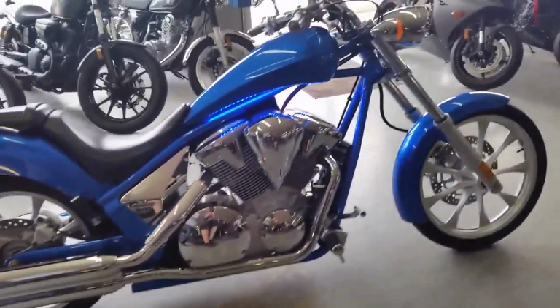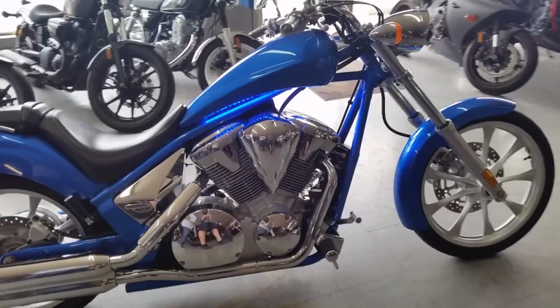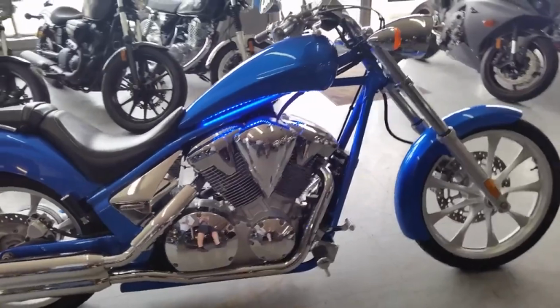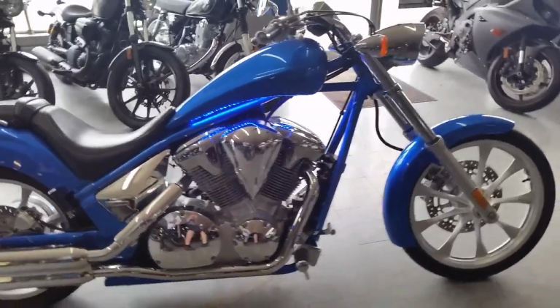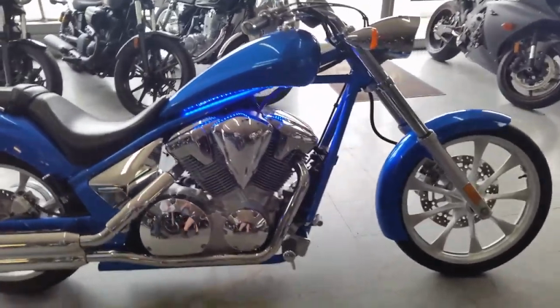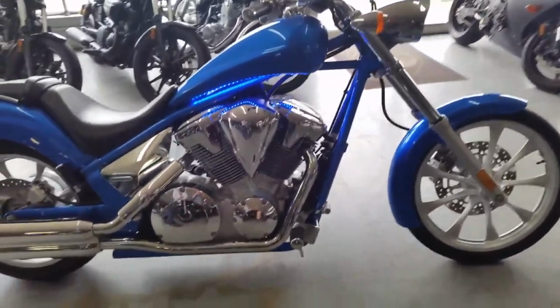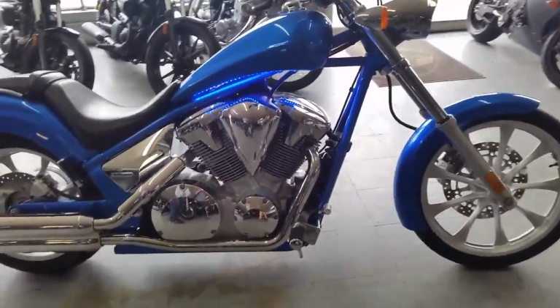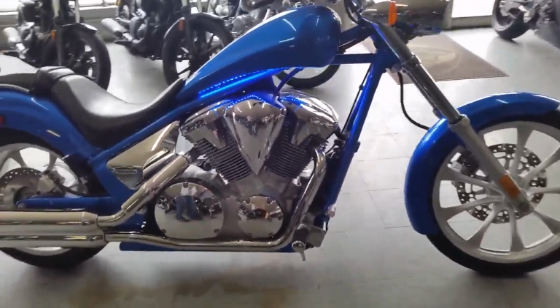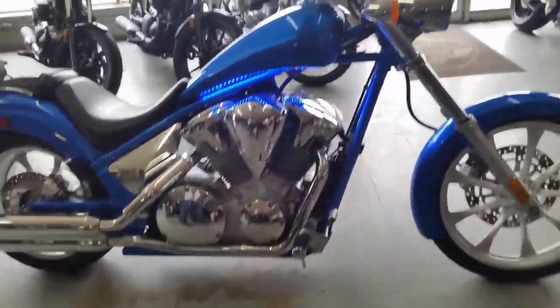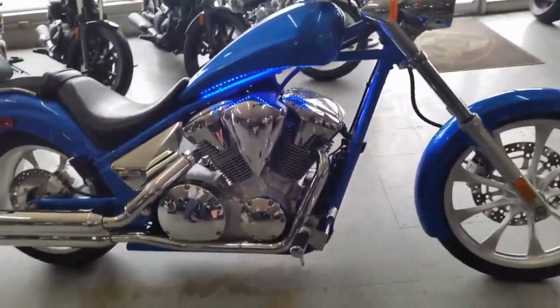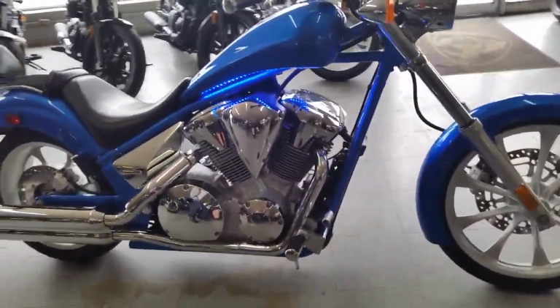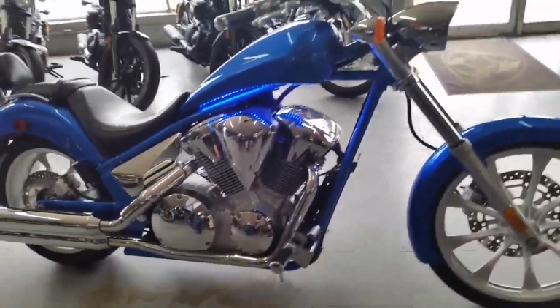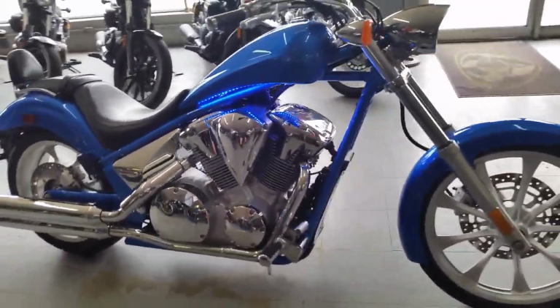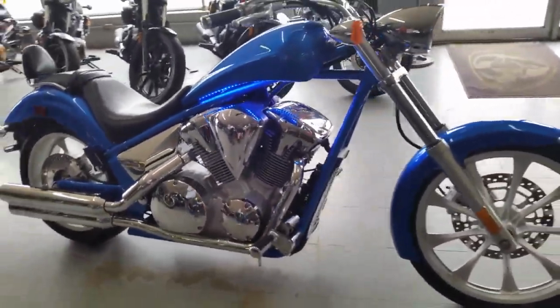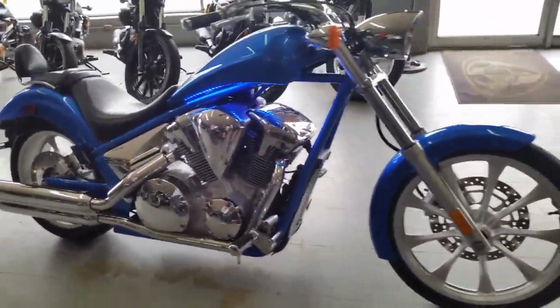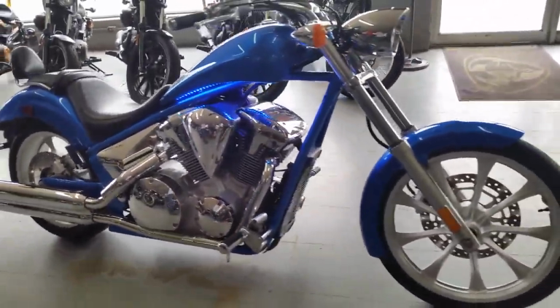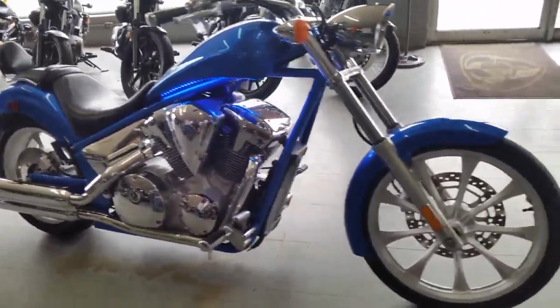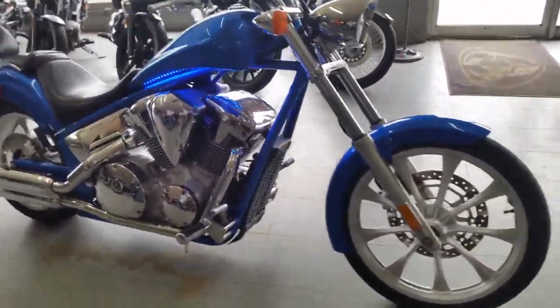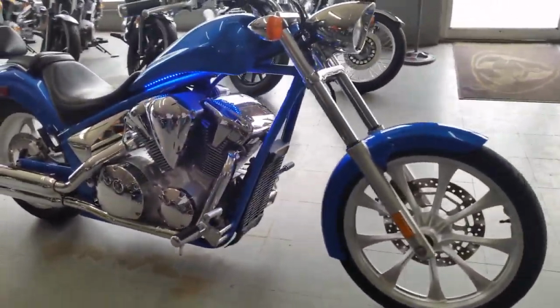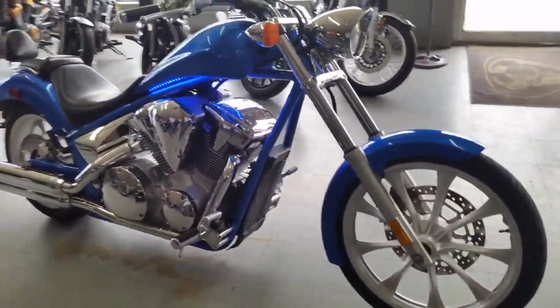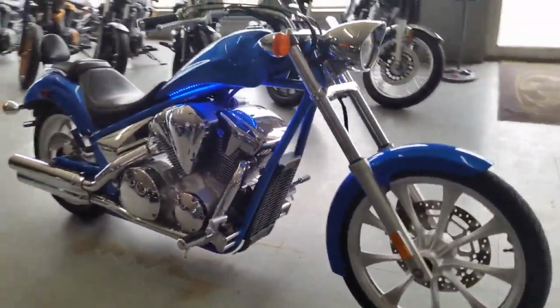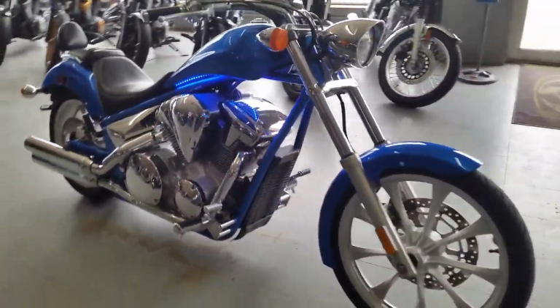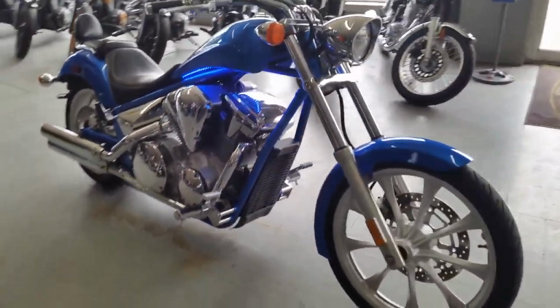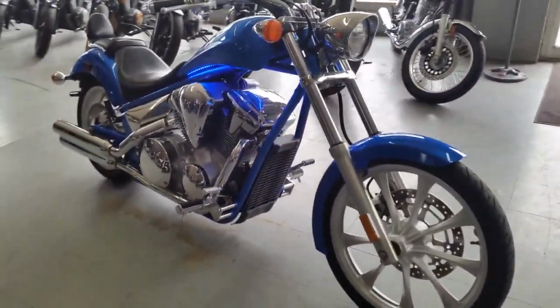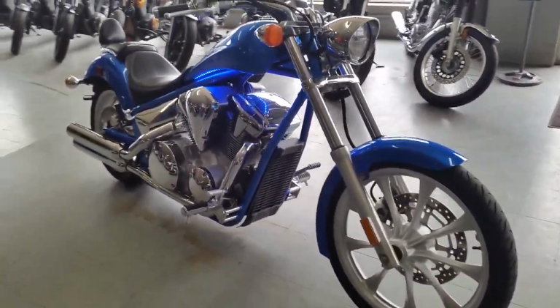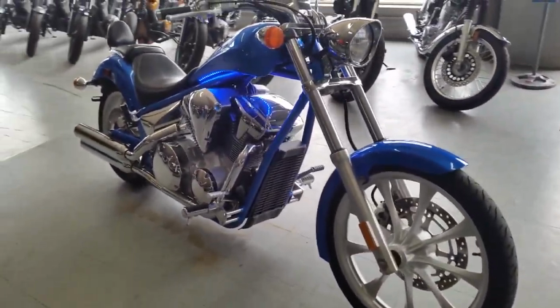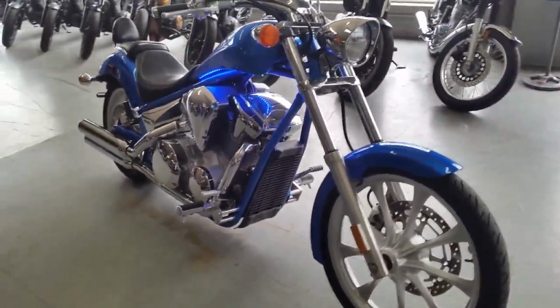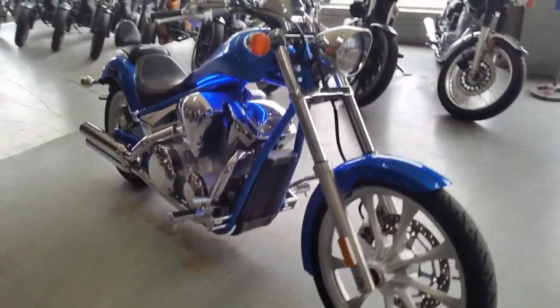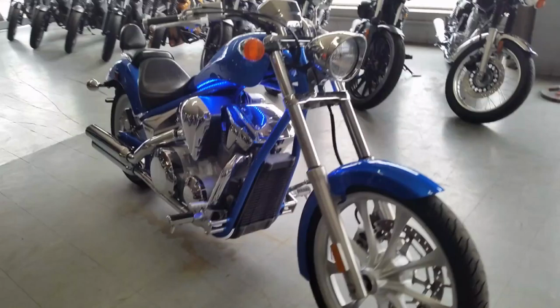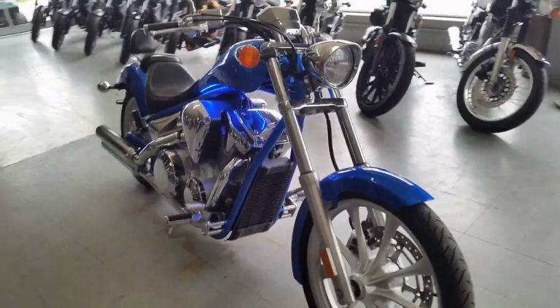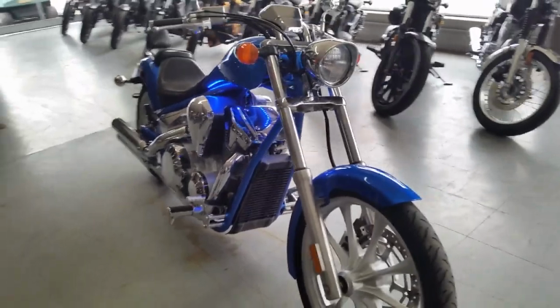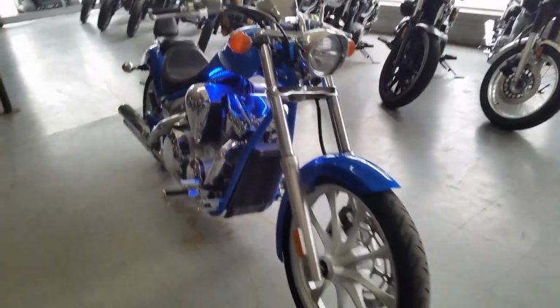All for only $119 a month at ApprovalPowerSports.com.